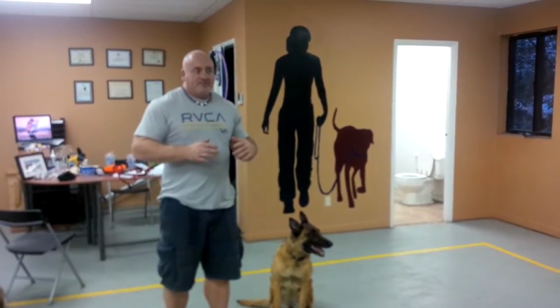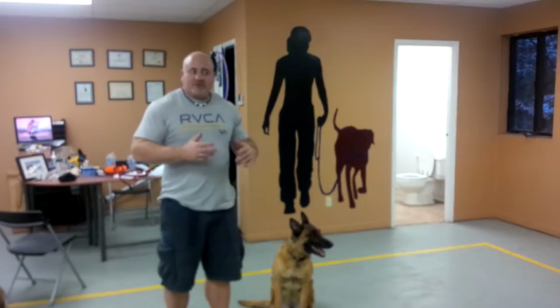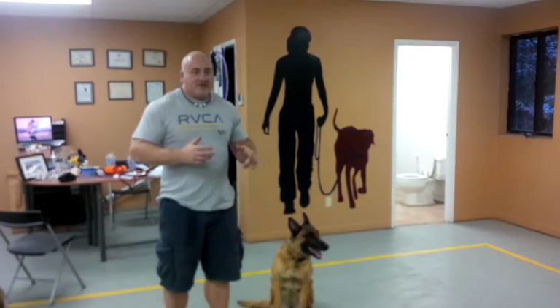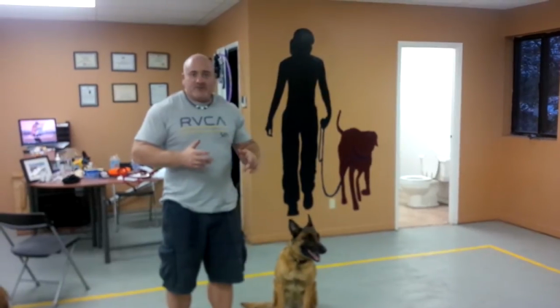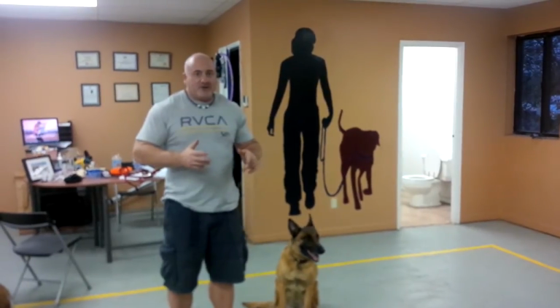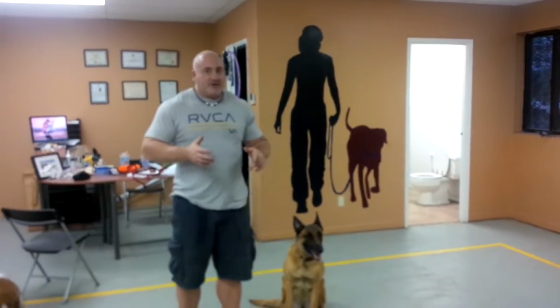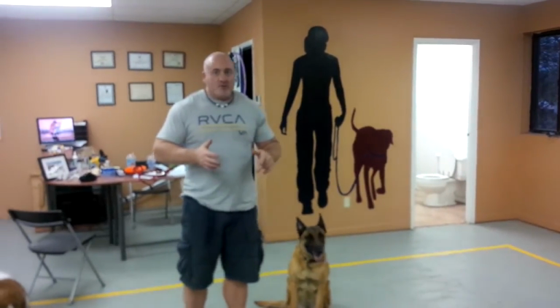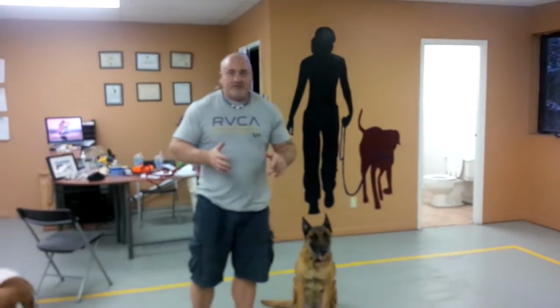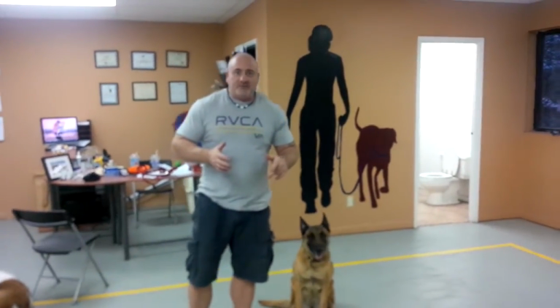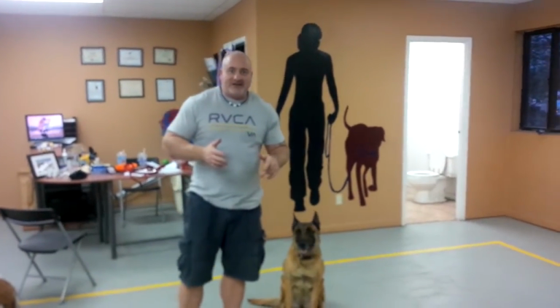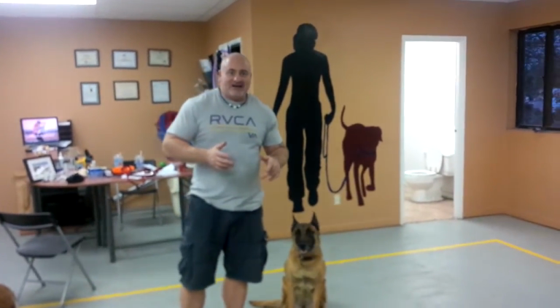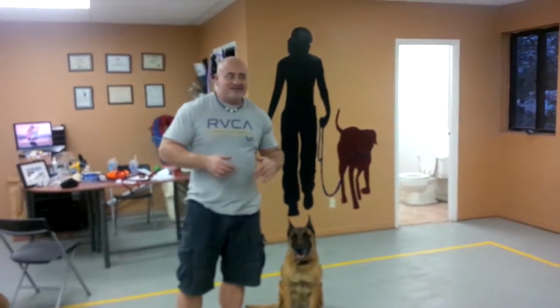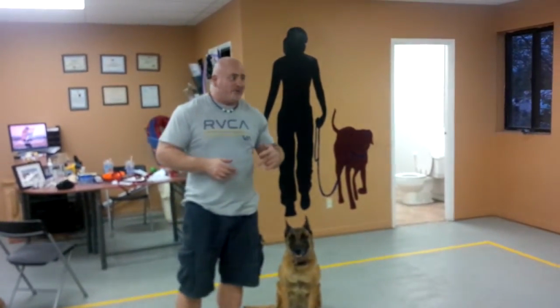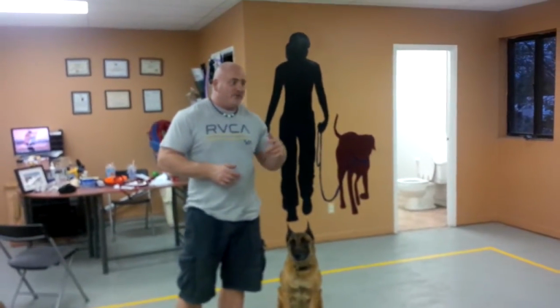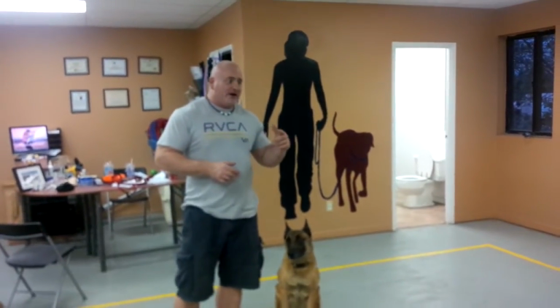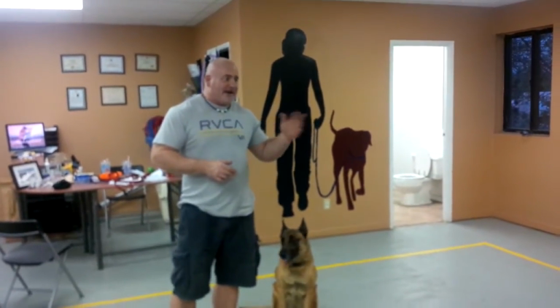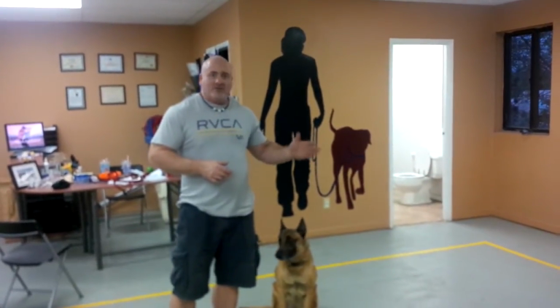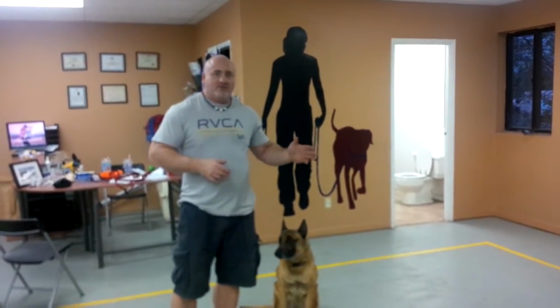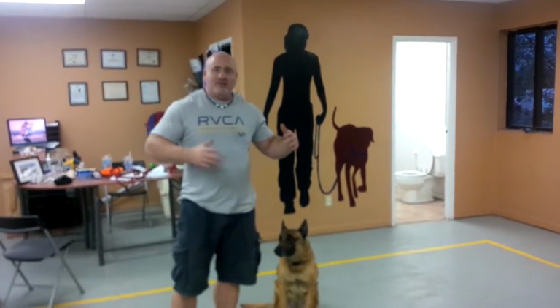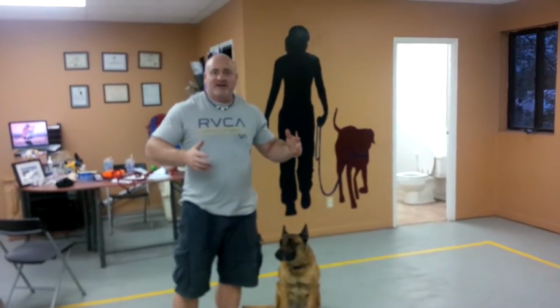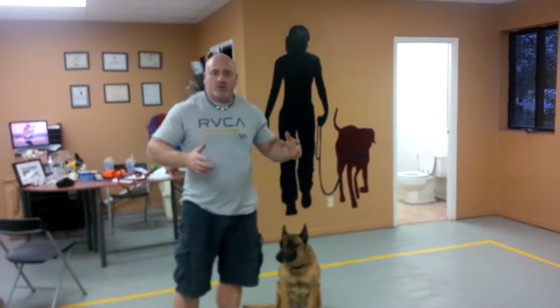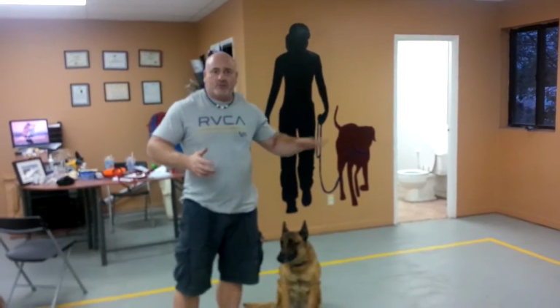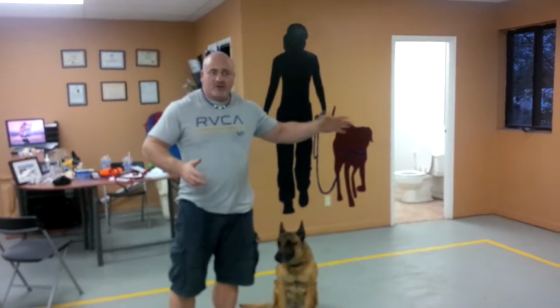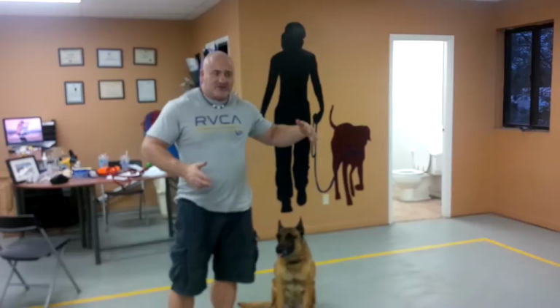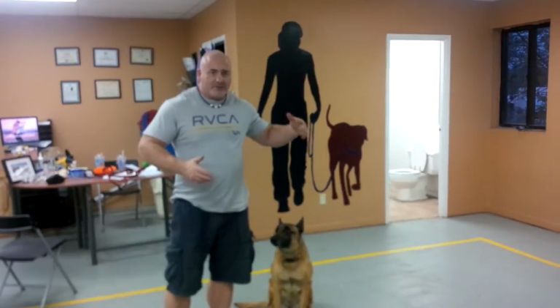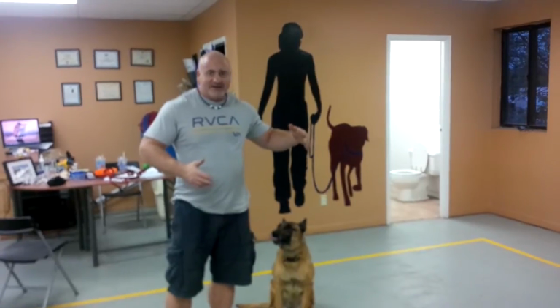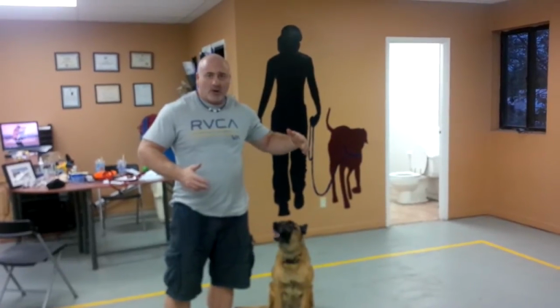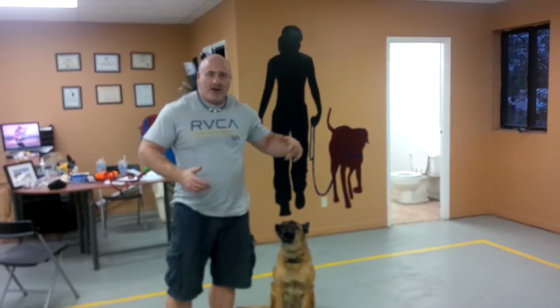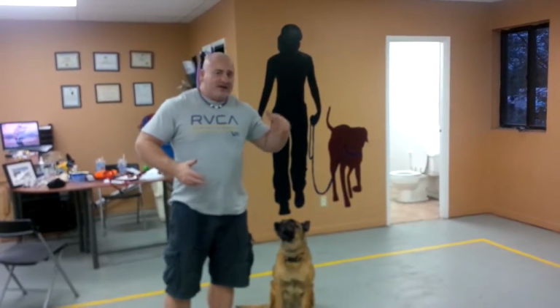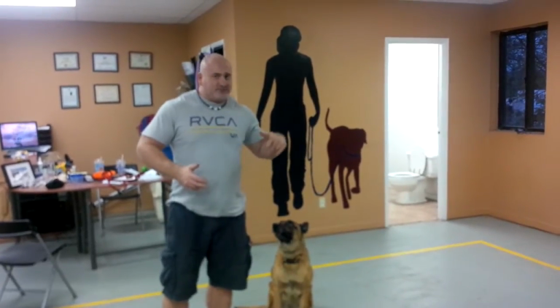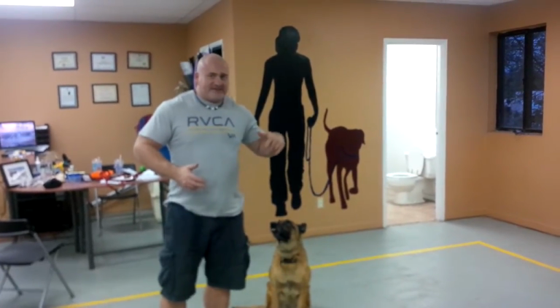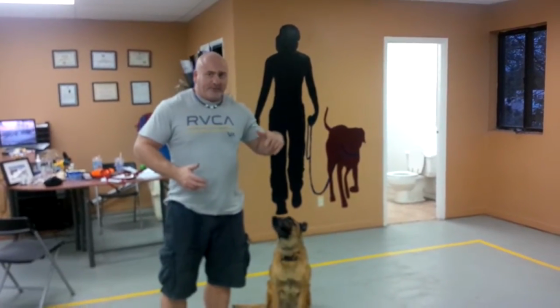There are certain things we do that are really cool in our intermediate class, like we do downs from outside the room. When we close the door, we sit down. This is pretty simple.